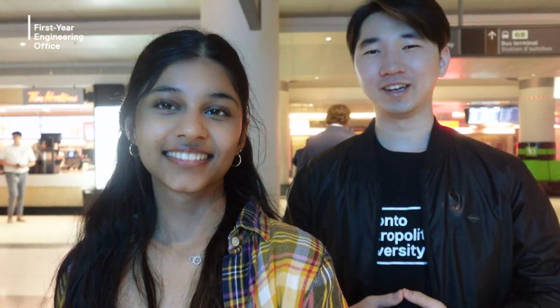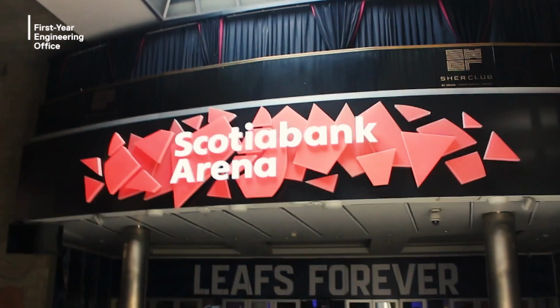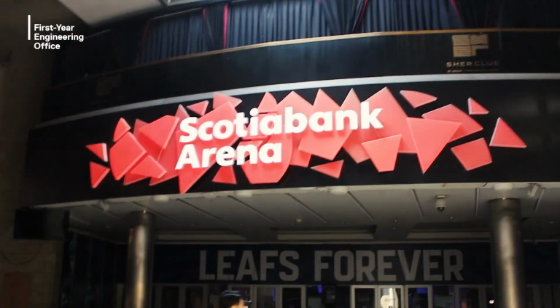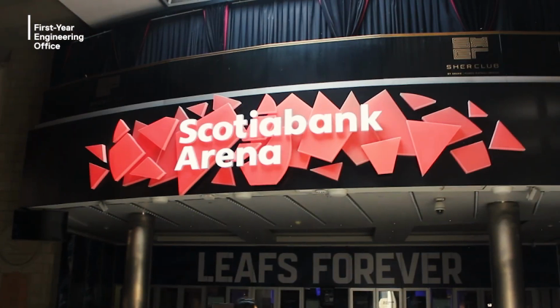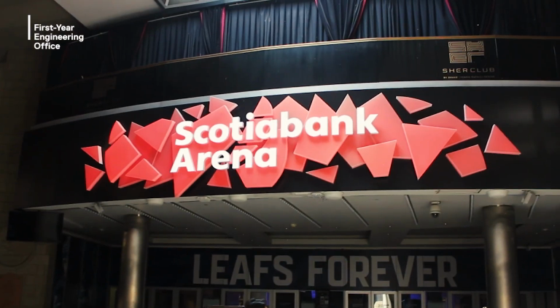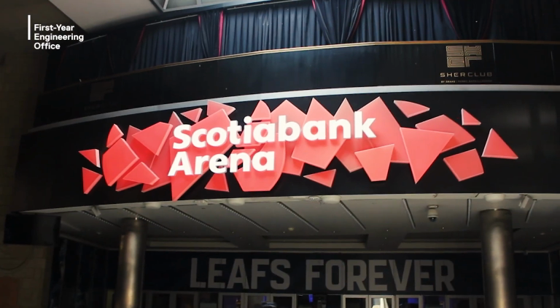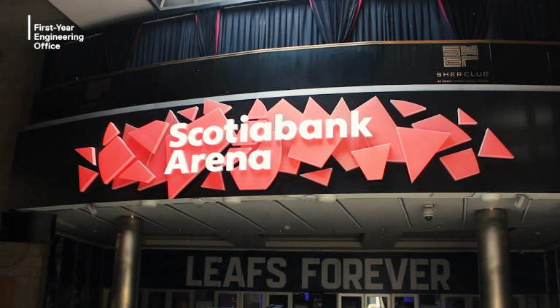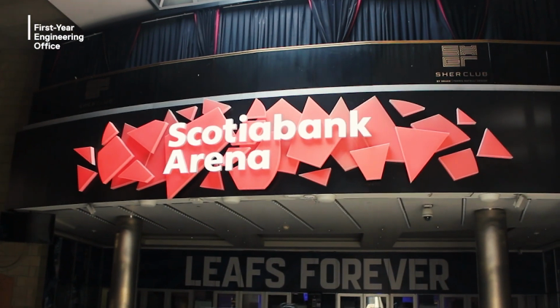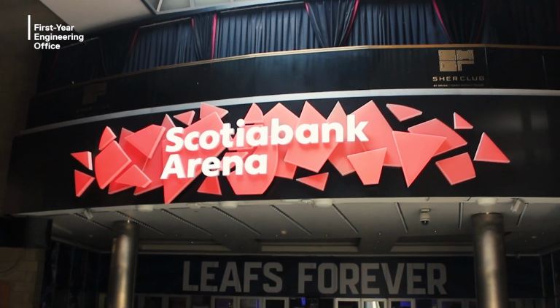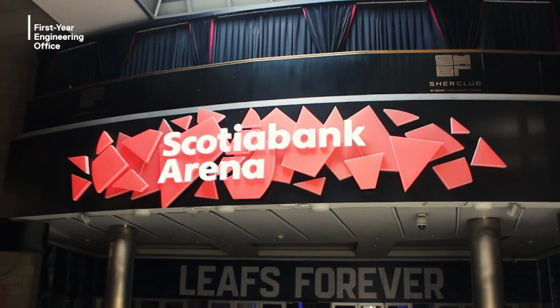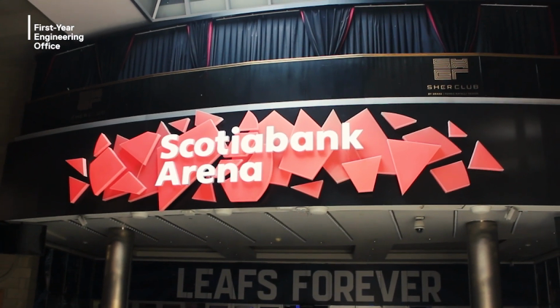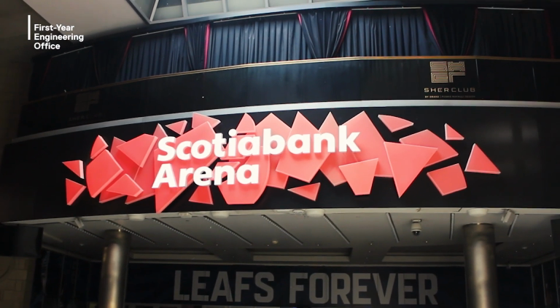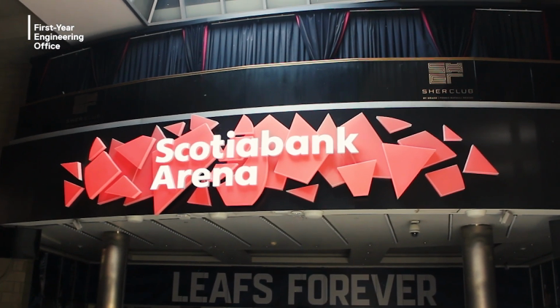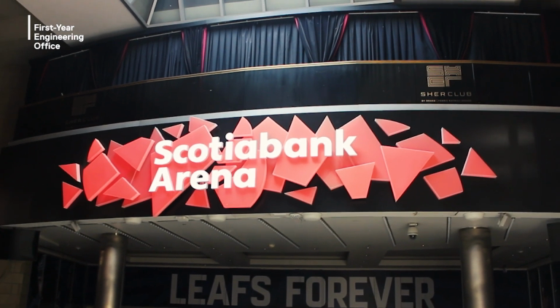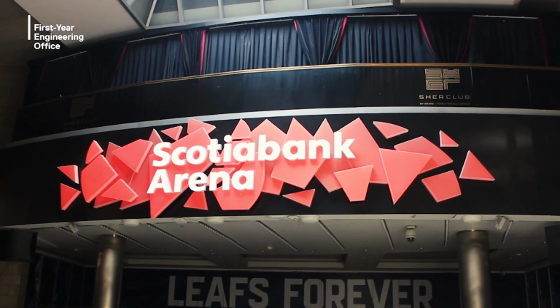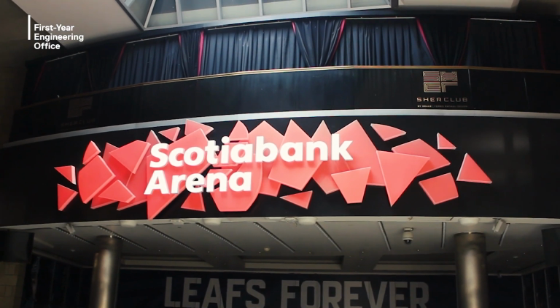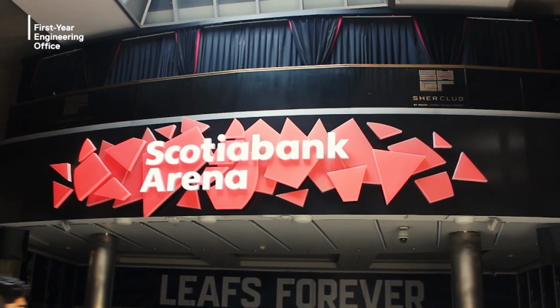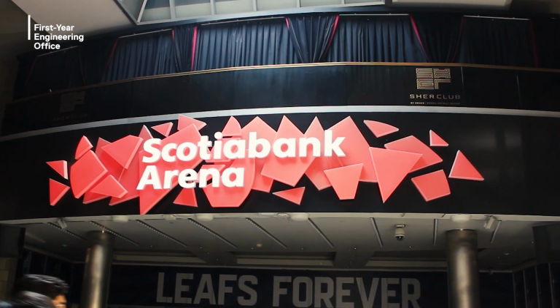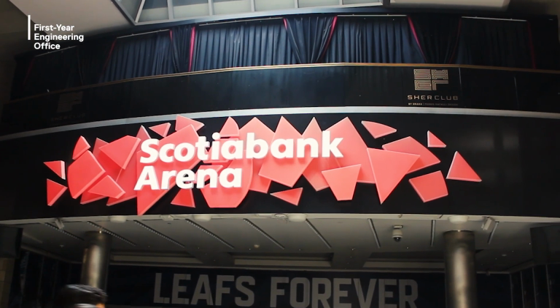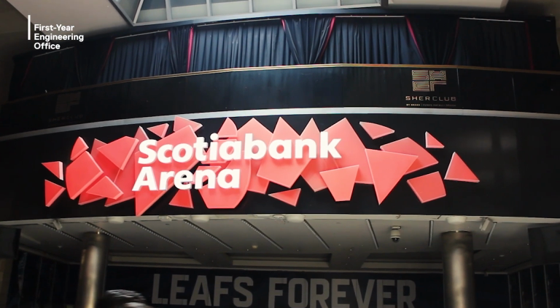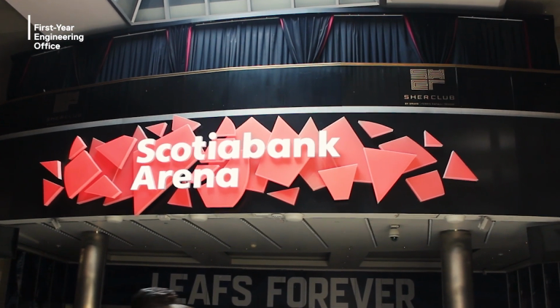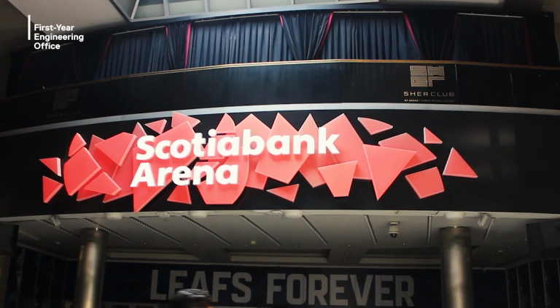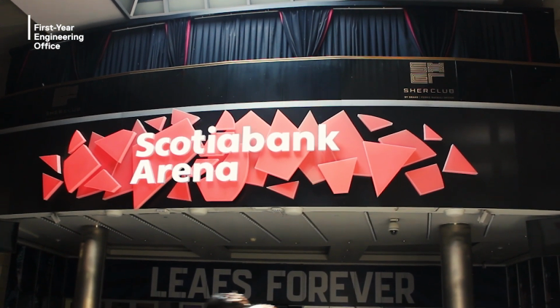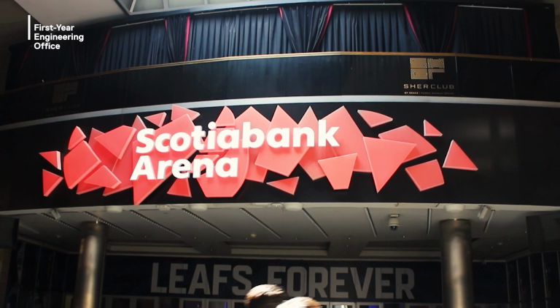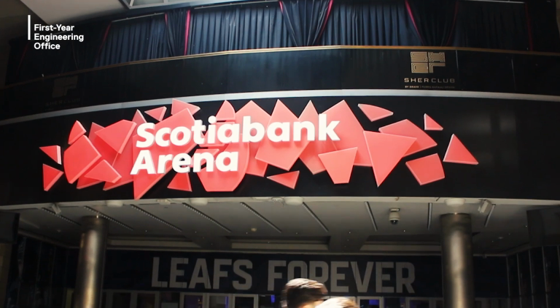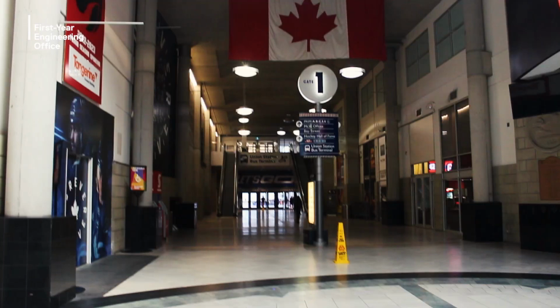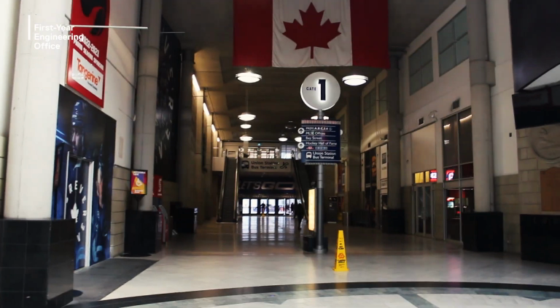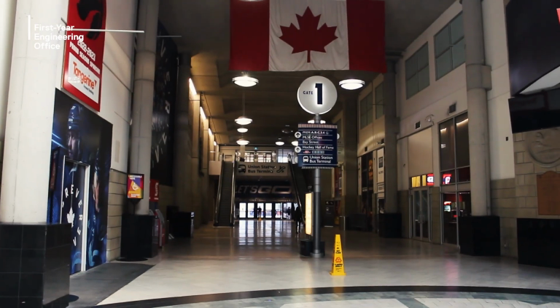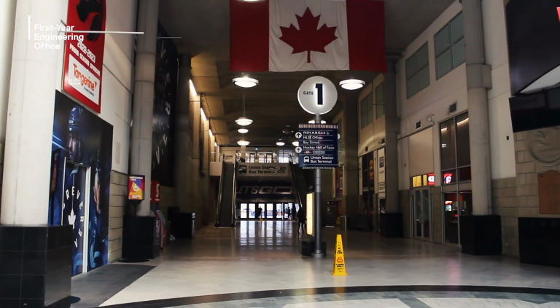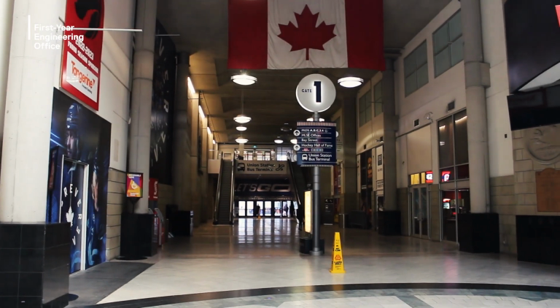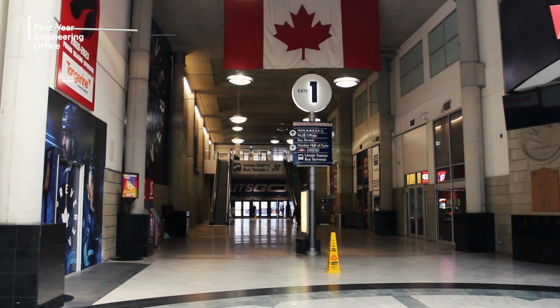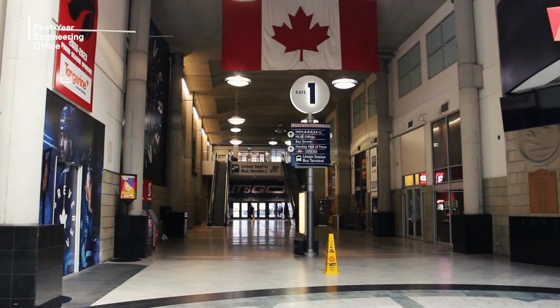You can also access Scotiabank Arena through Union Station, which is where hockey games and concerts are always taking place.